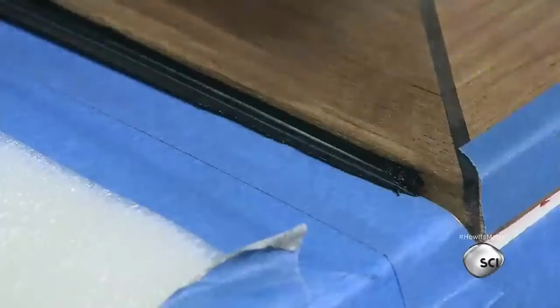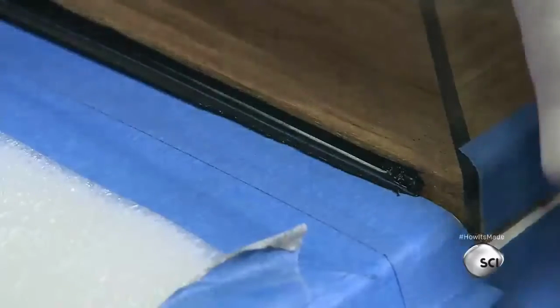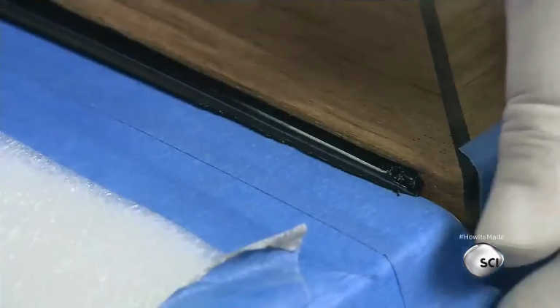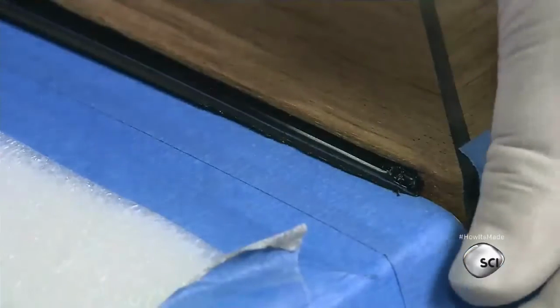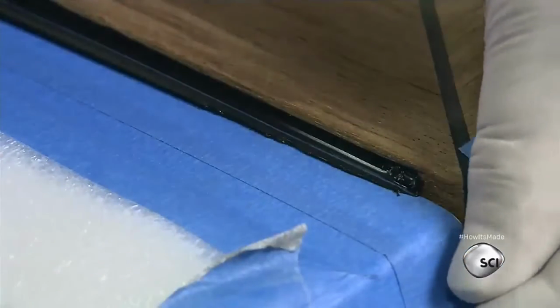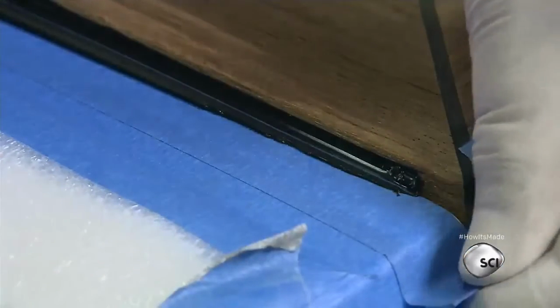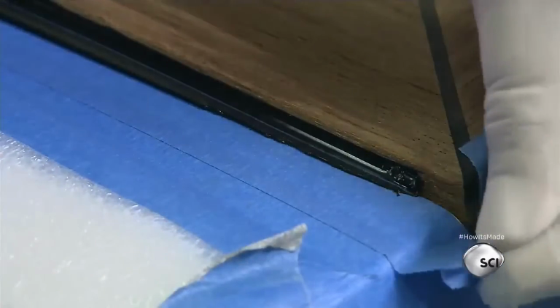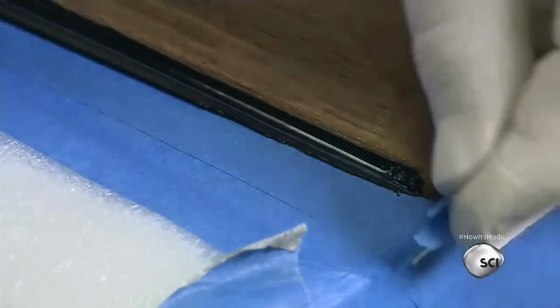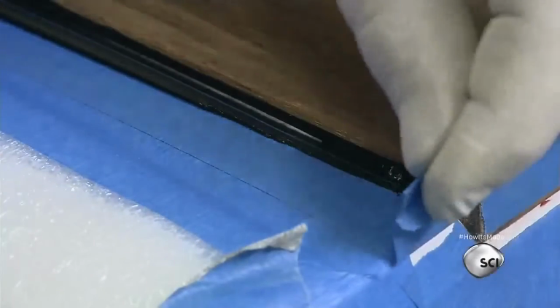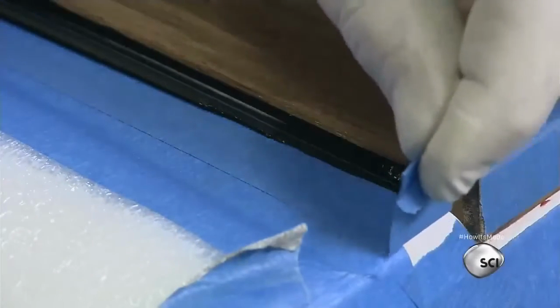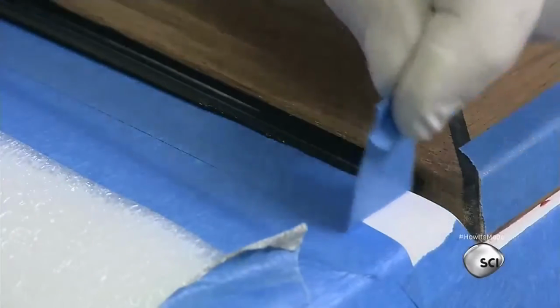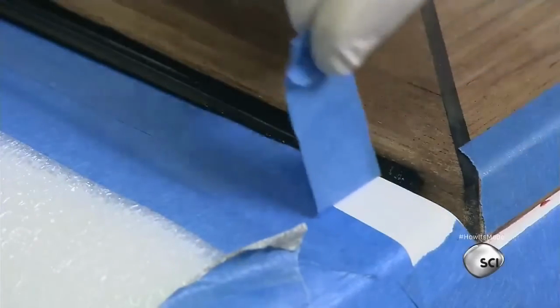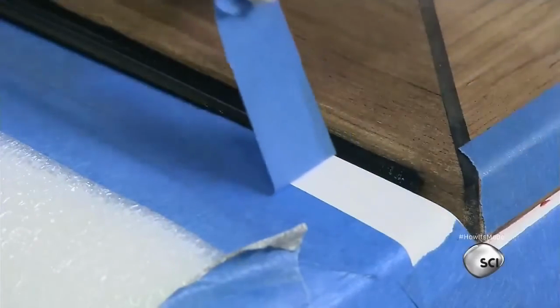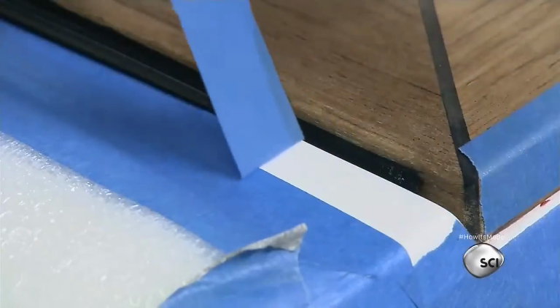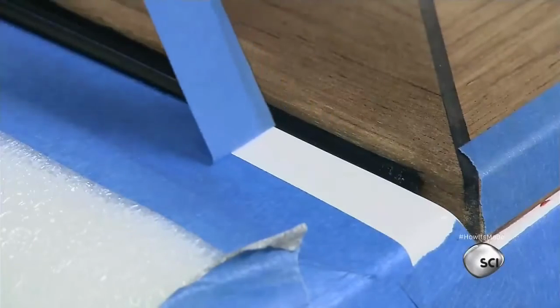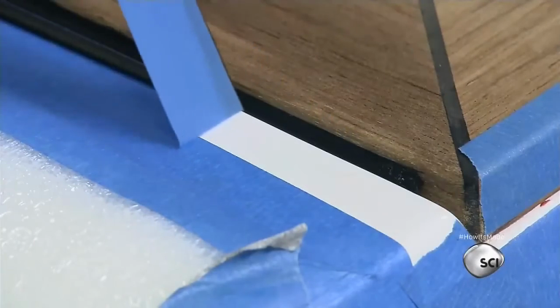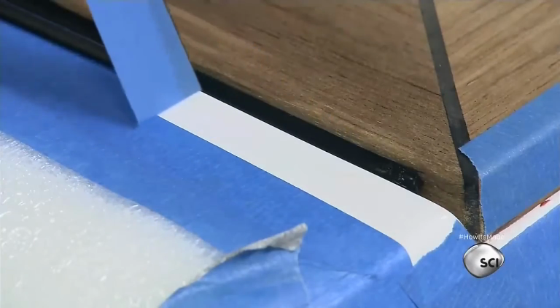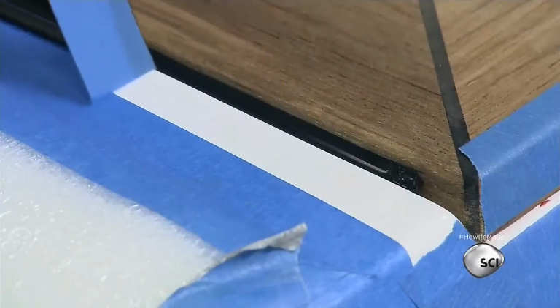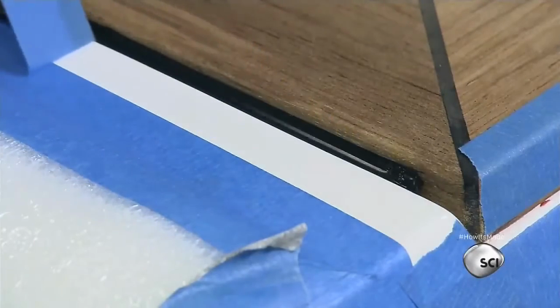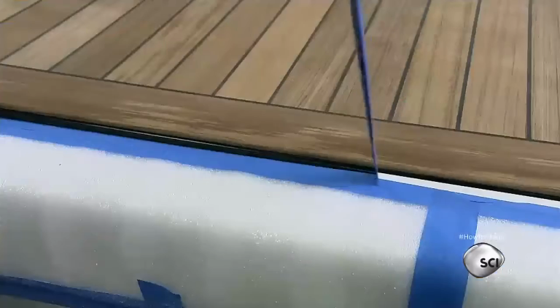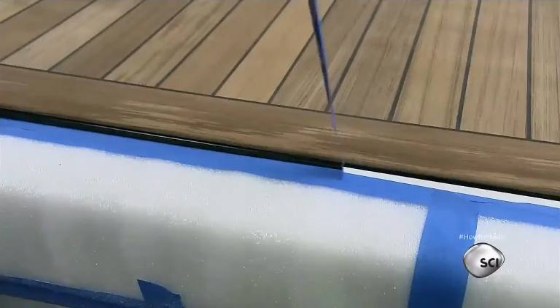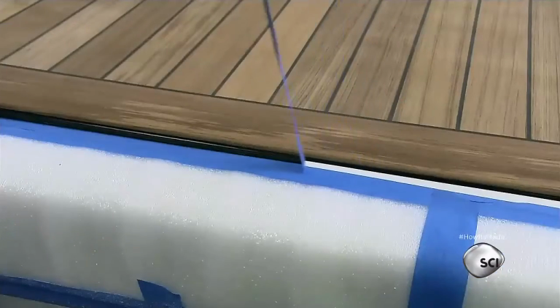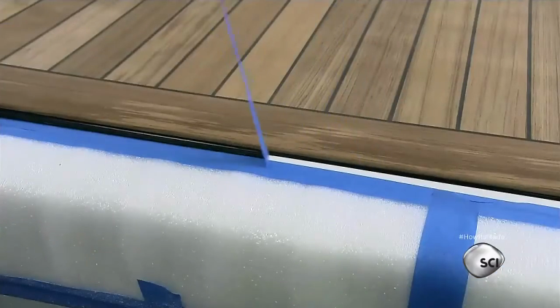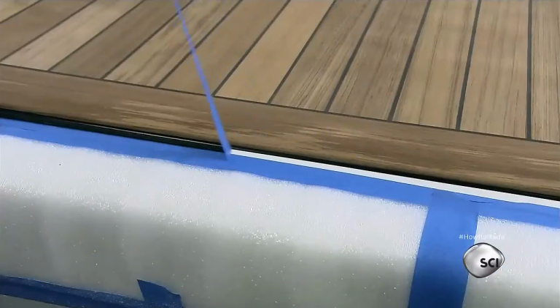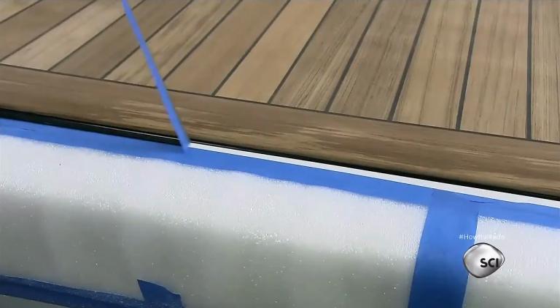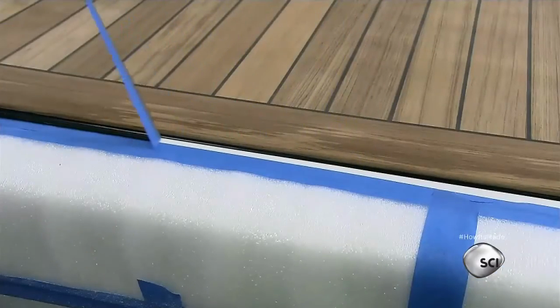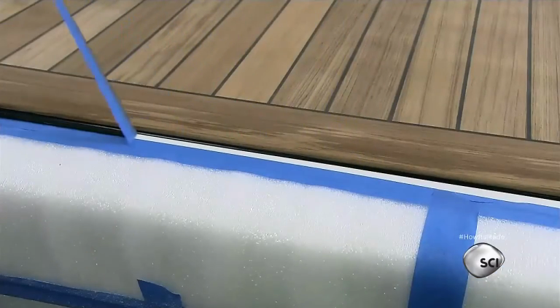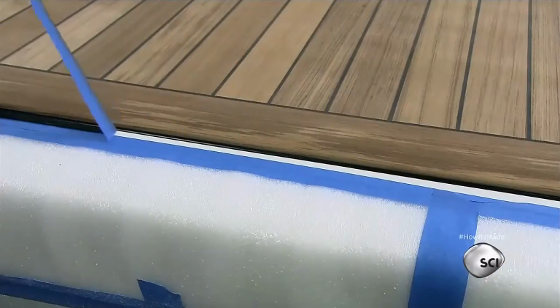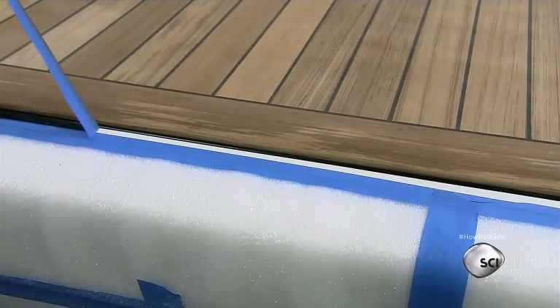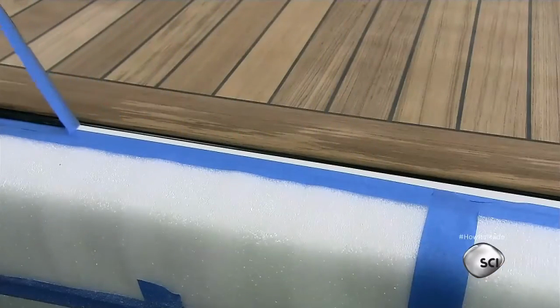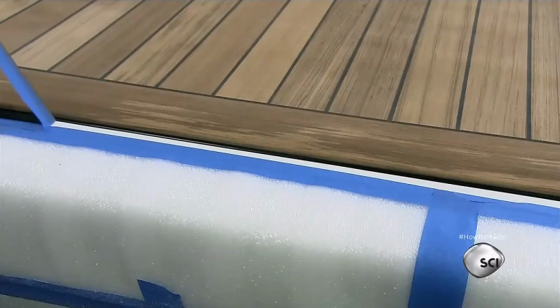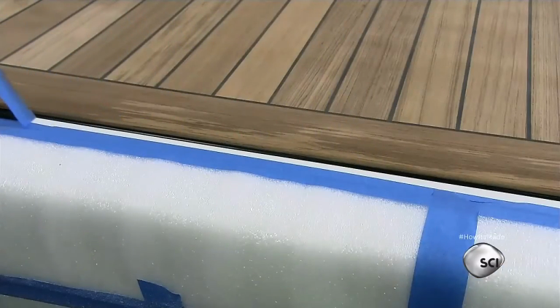After a 24-hour cure, he removes the tape that protected the metal frame and wood decking during the caulking process.